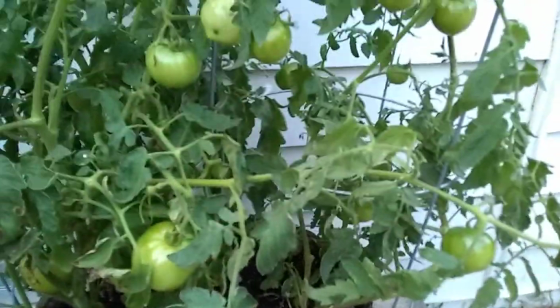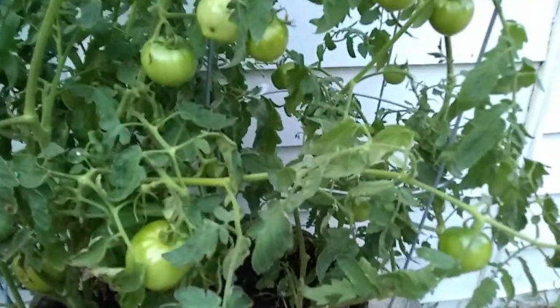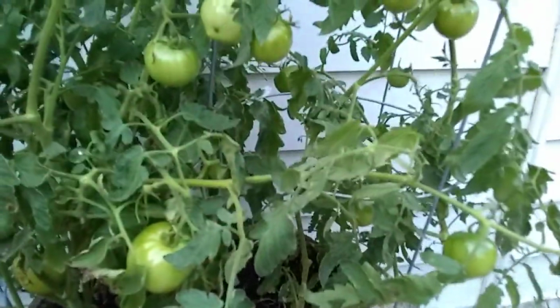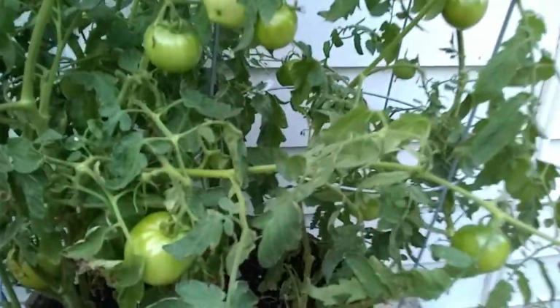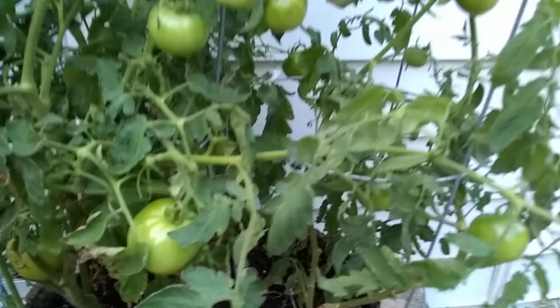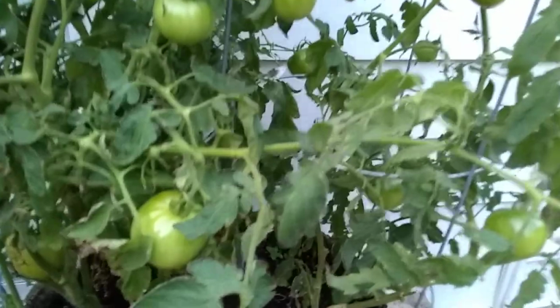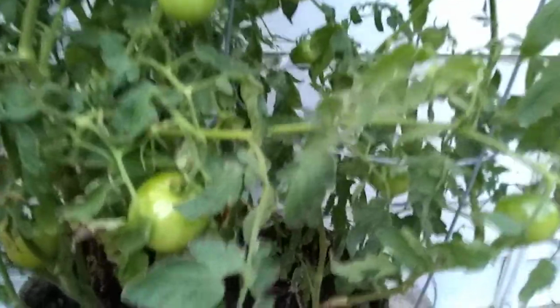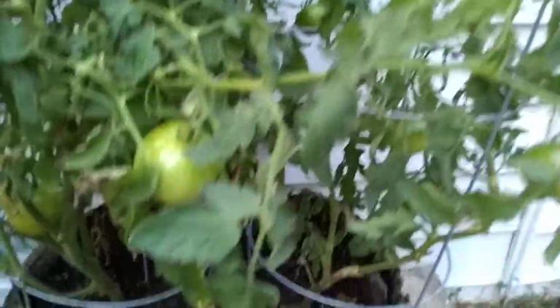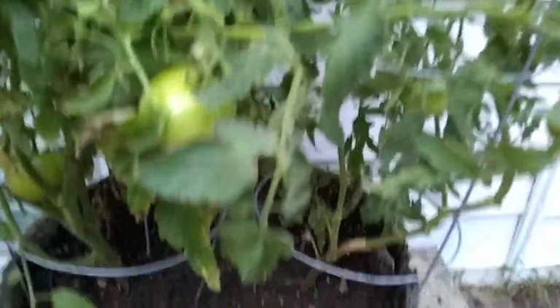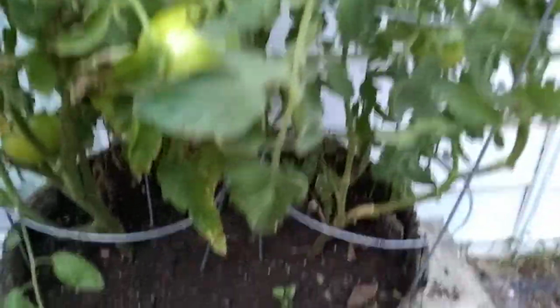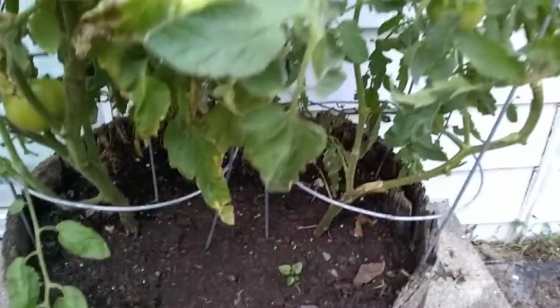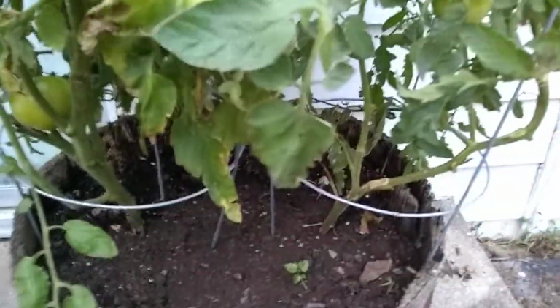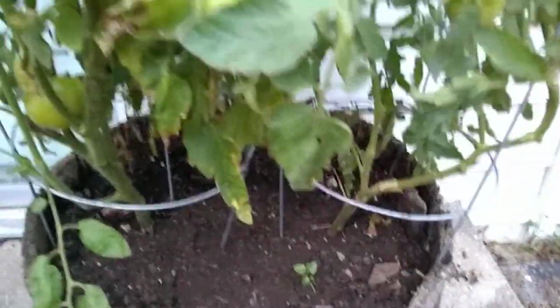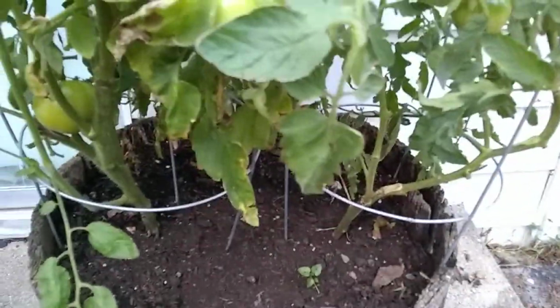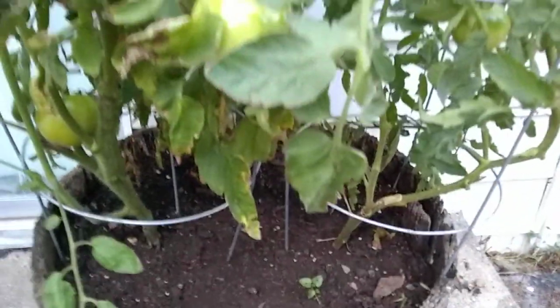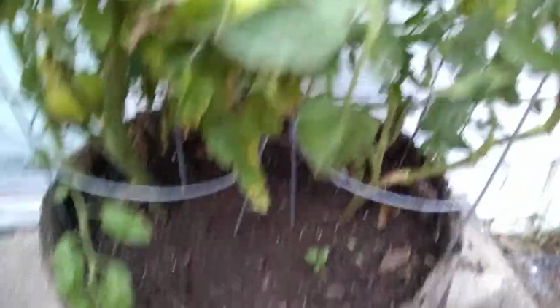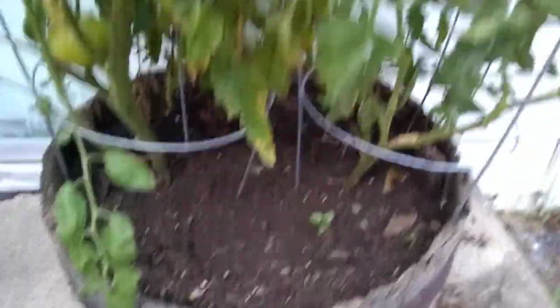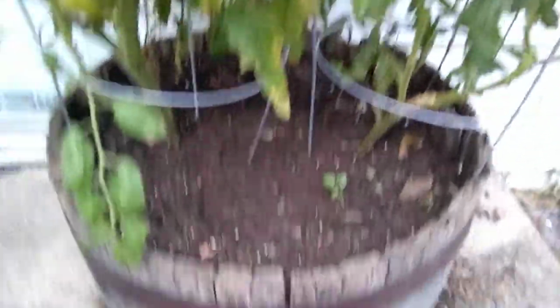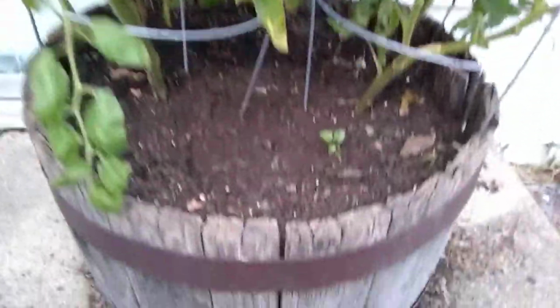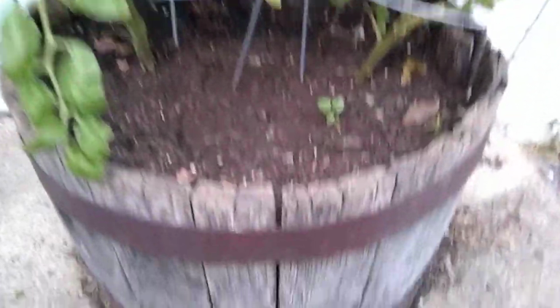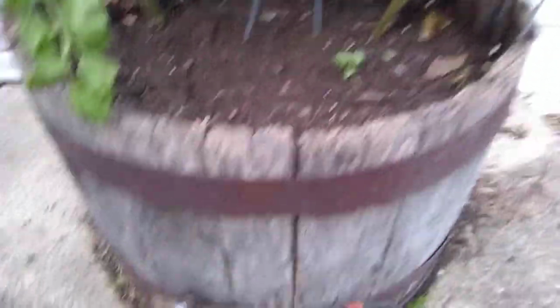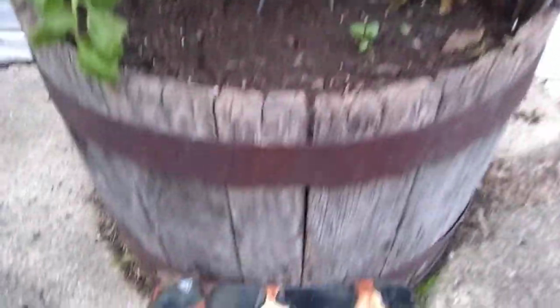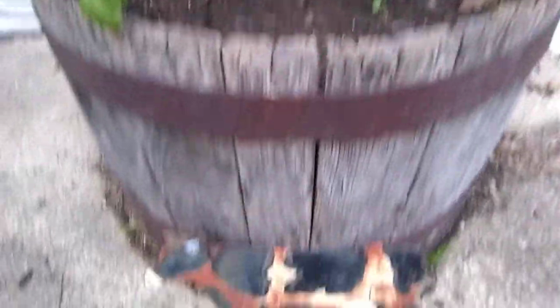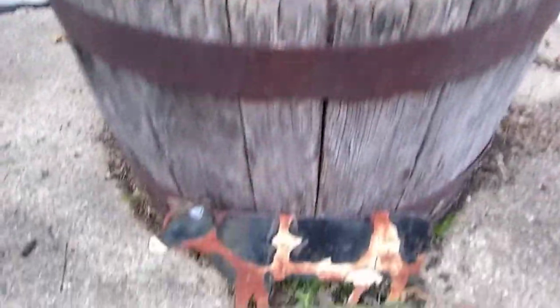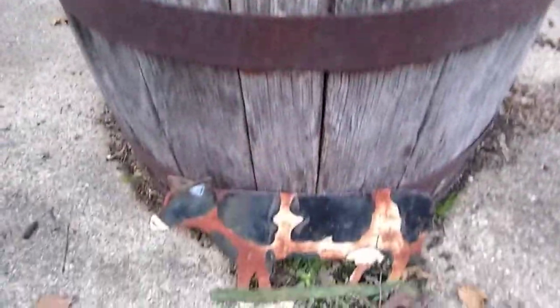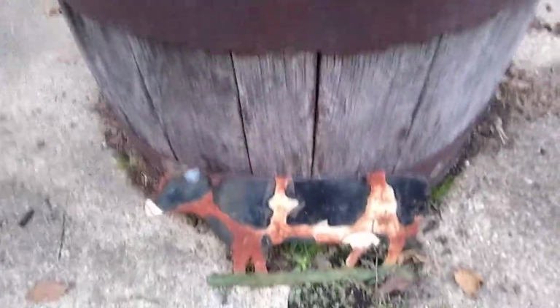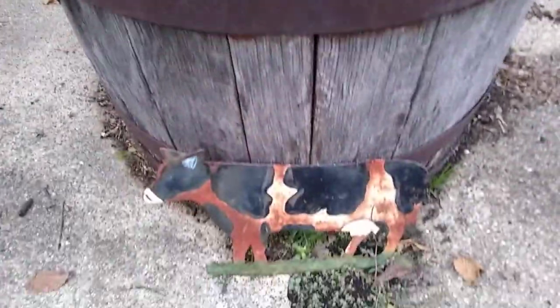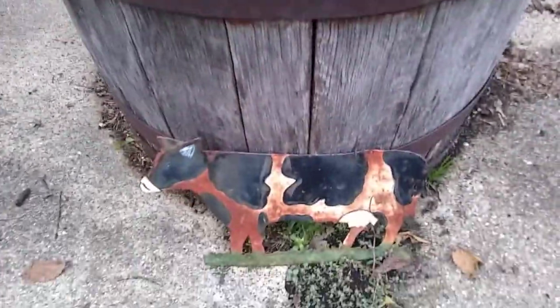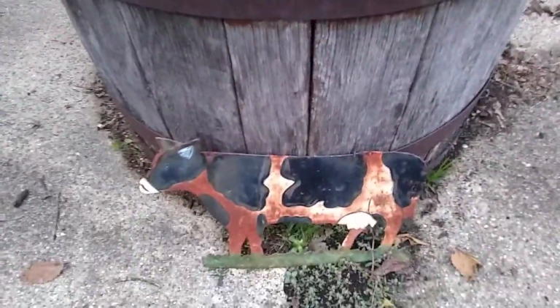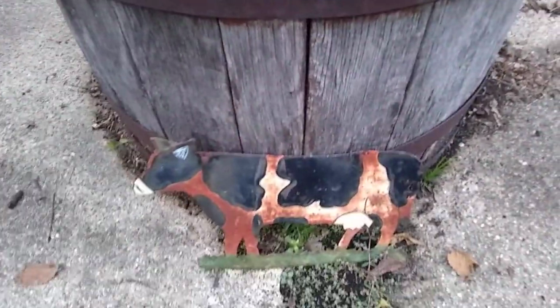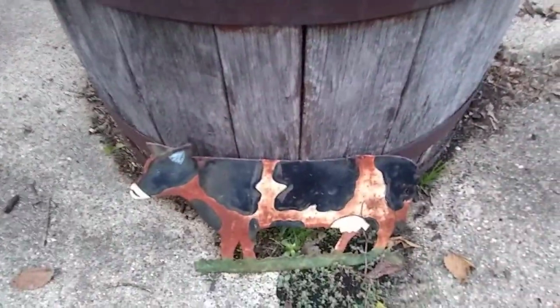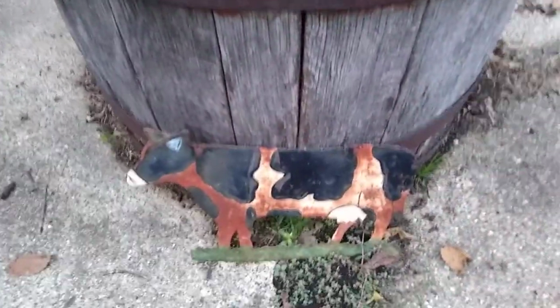Alright, Tomatoes in a Whiskey Barrel, Part 23. Like and subscribe.